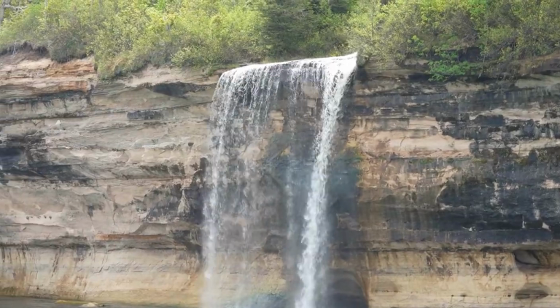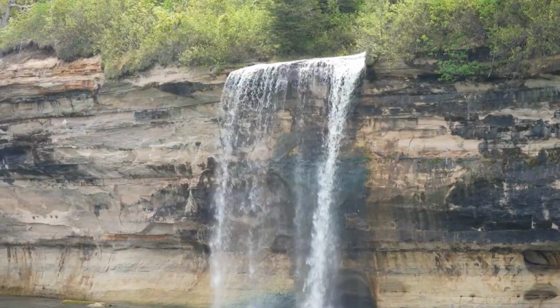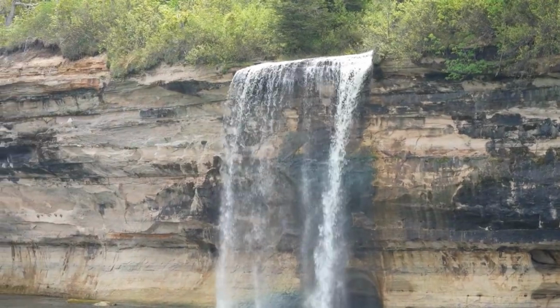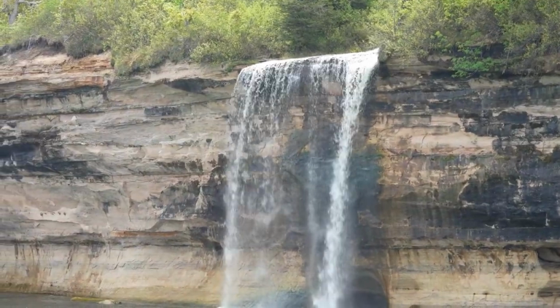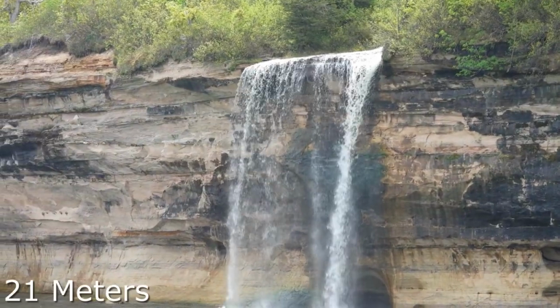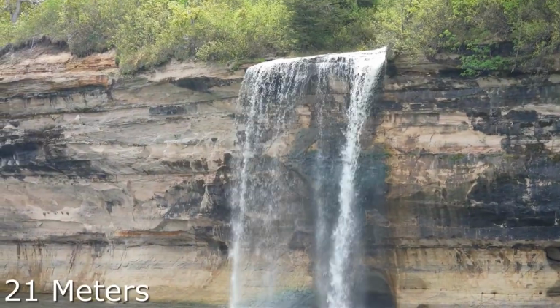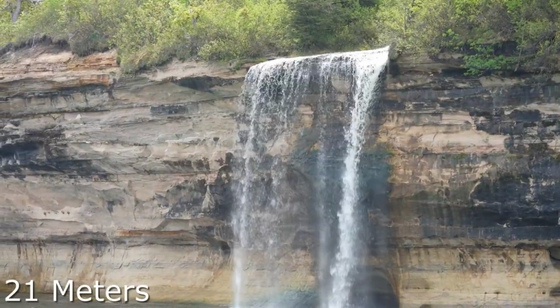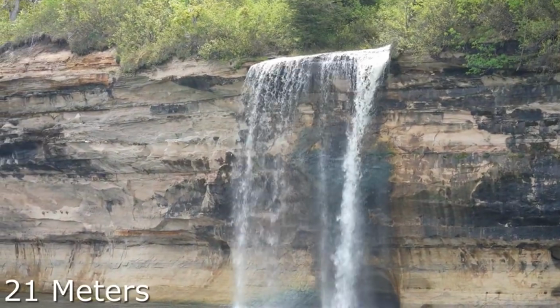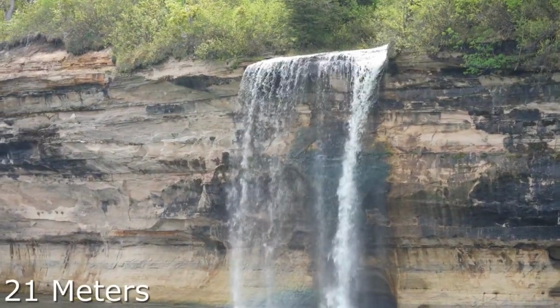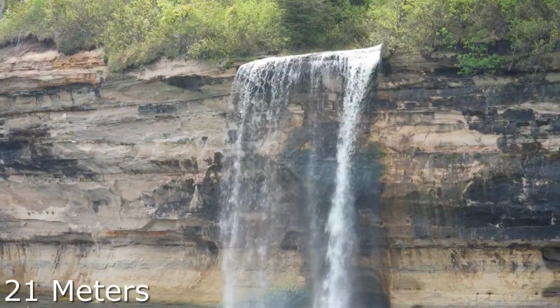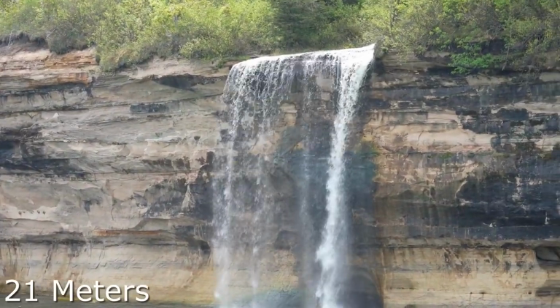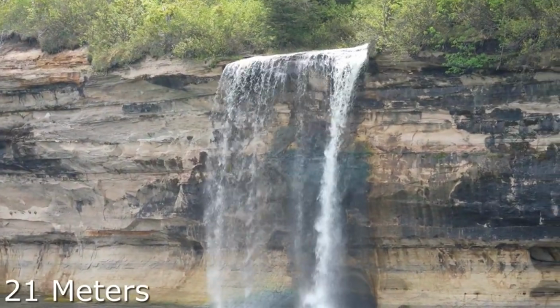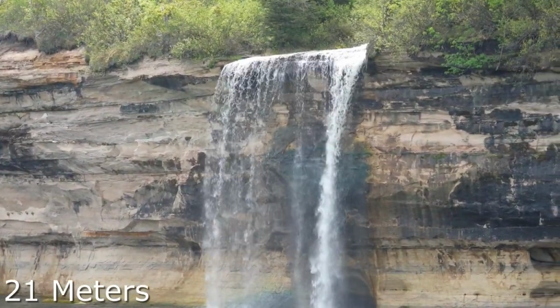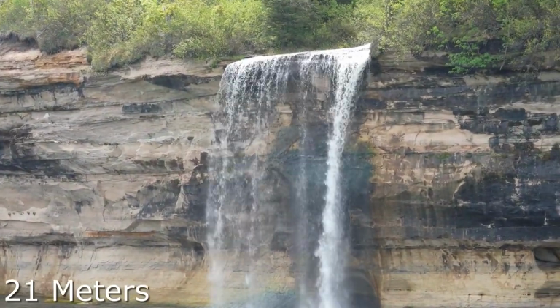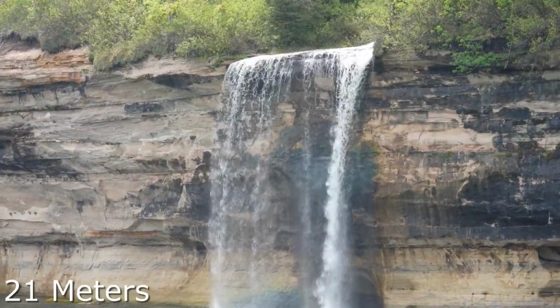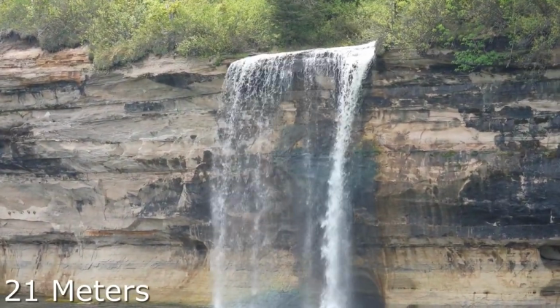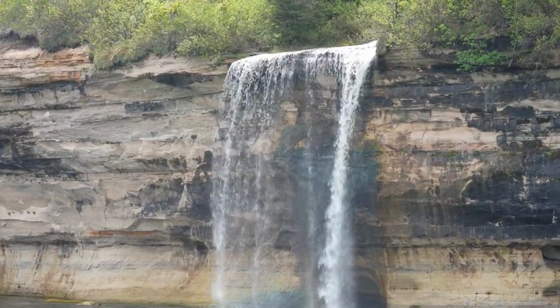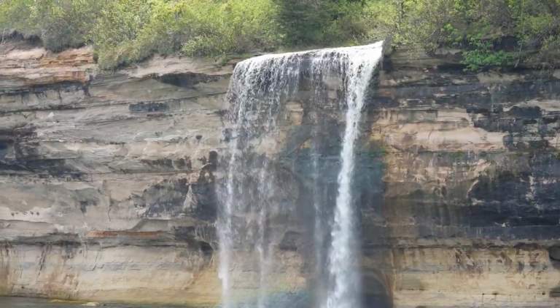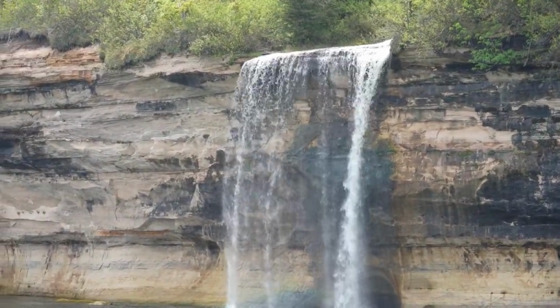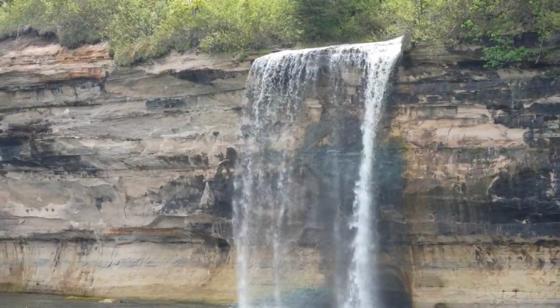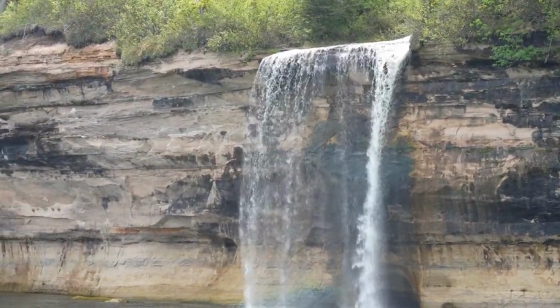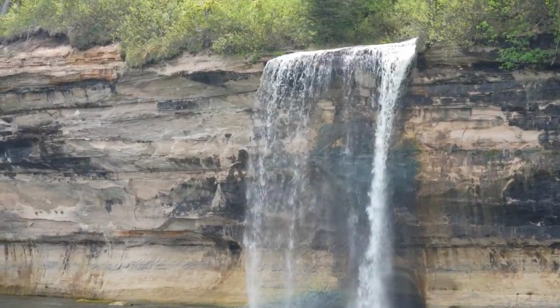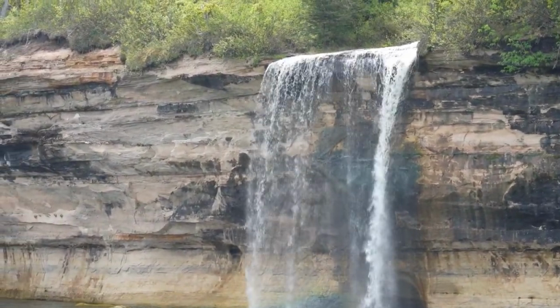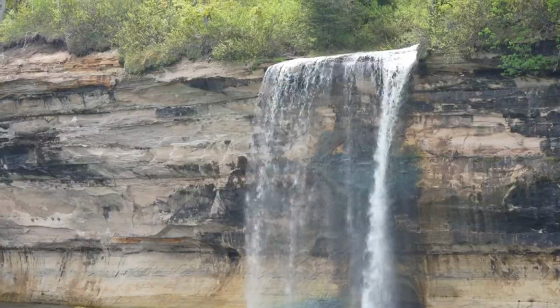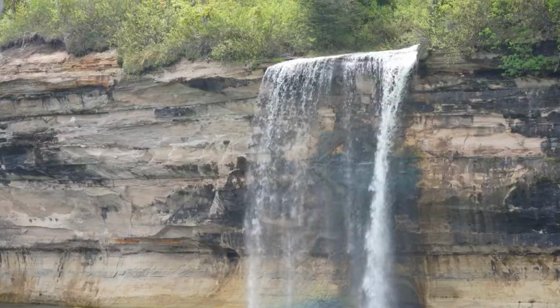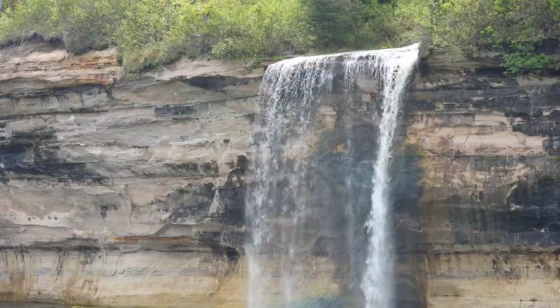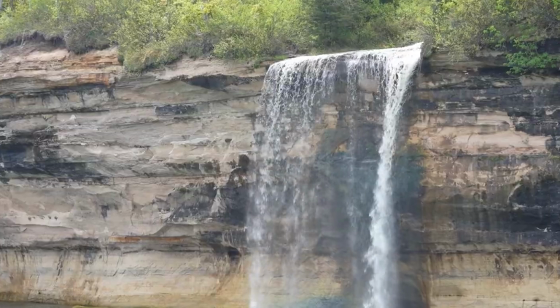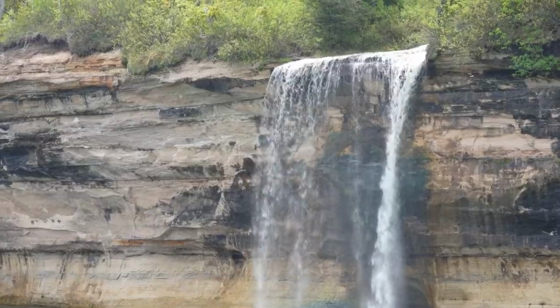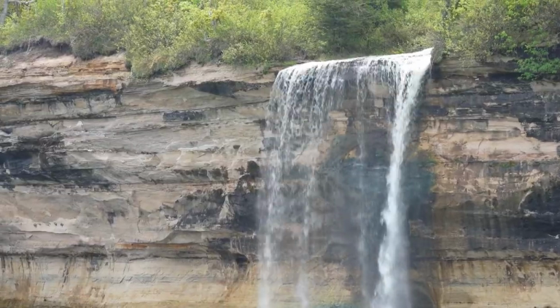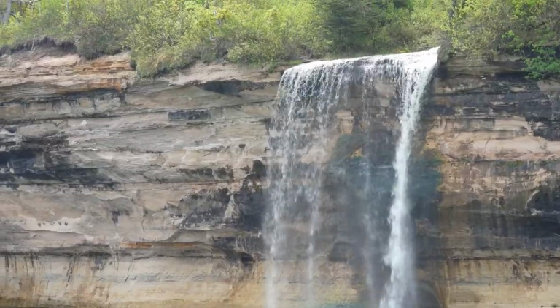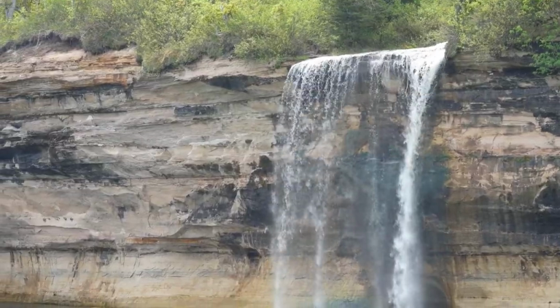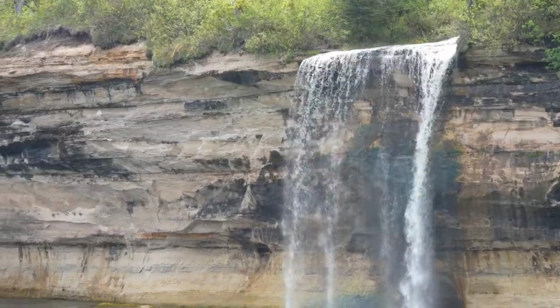Spray Falls was 70 feet tall, and there's actually a shipwreck called the Superior at the base of the falls in 20 feet of water.